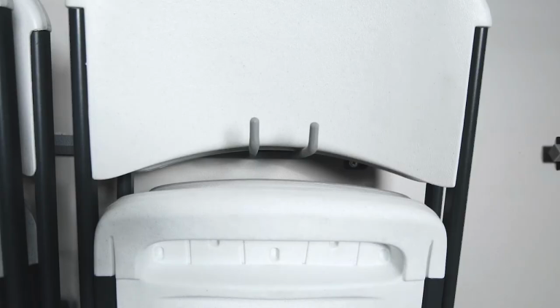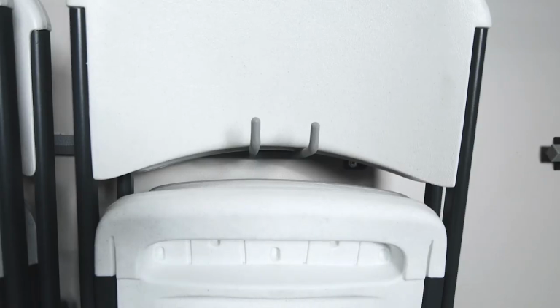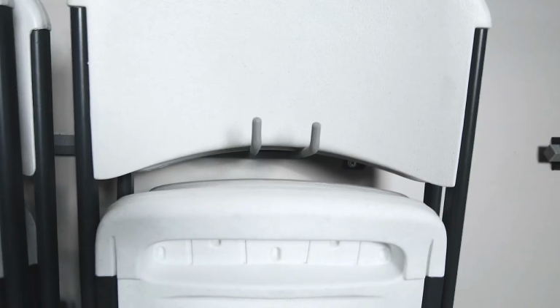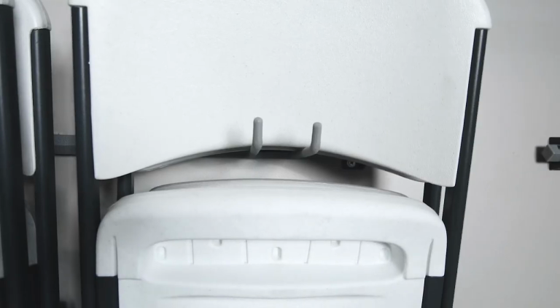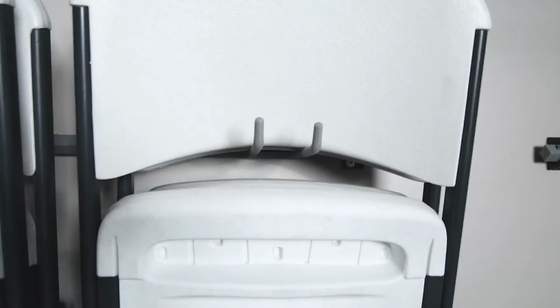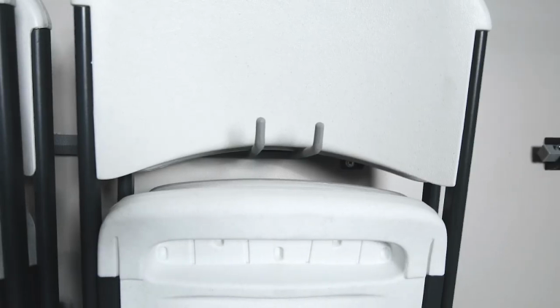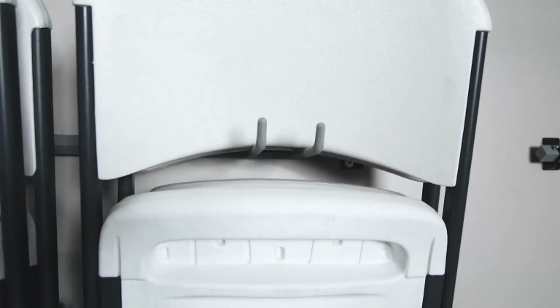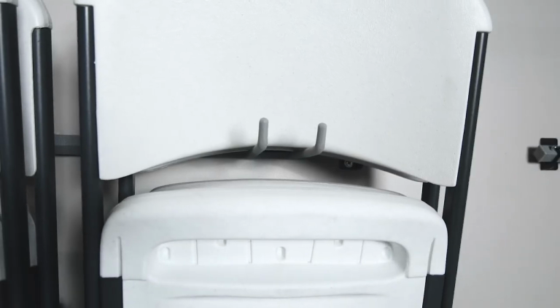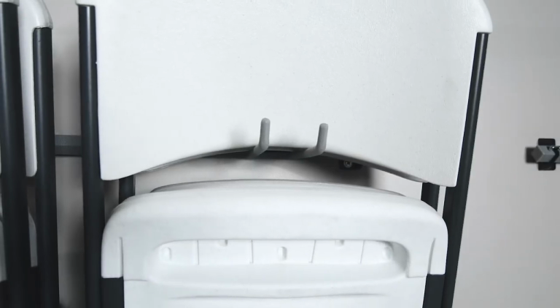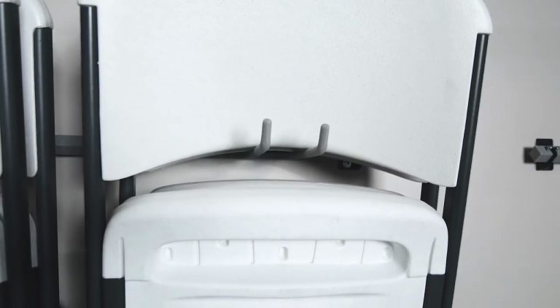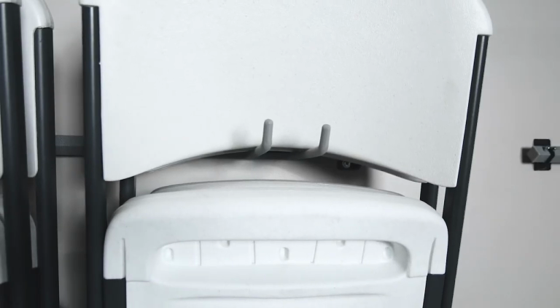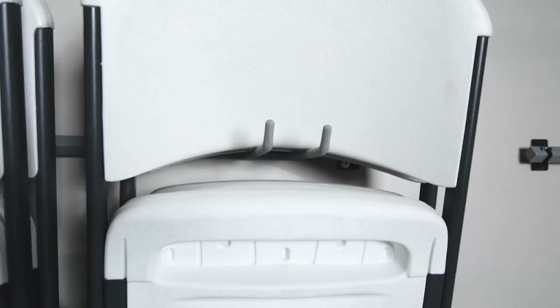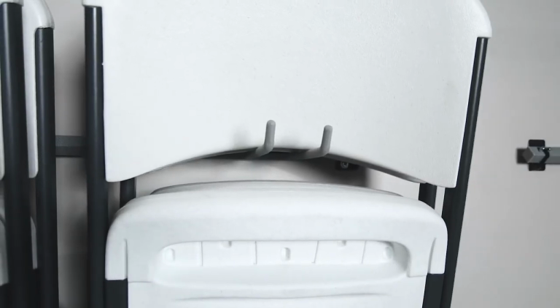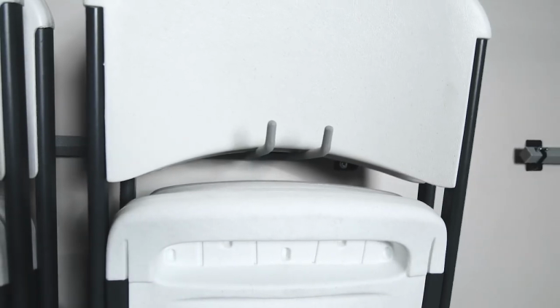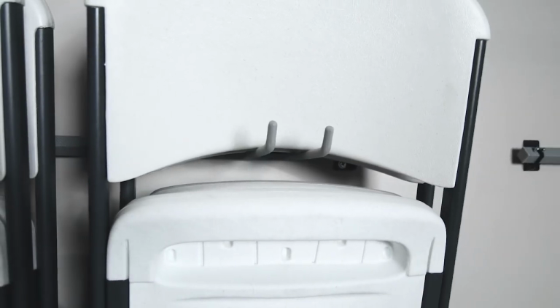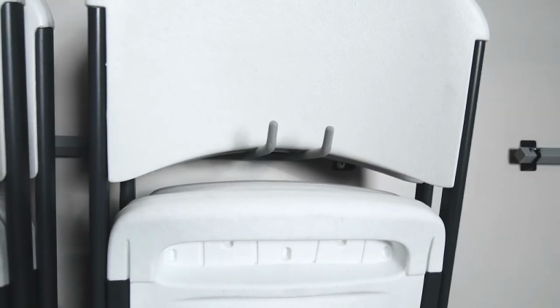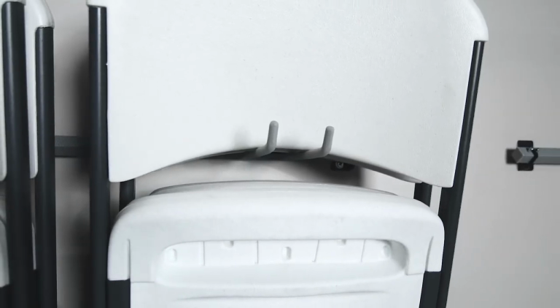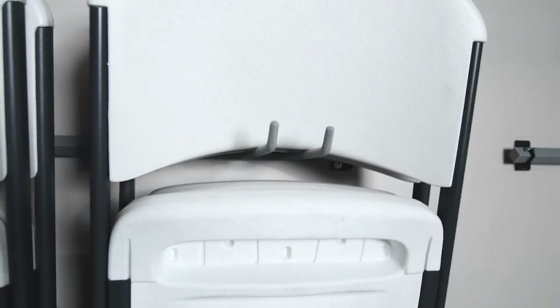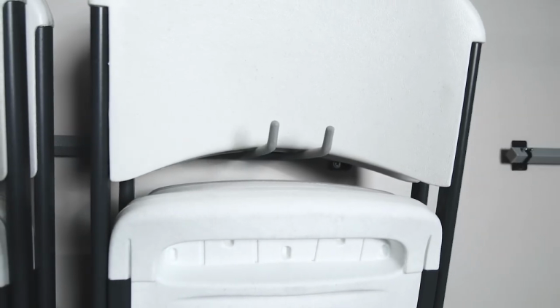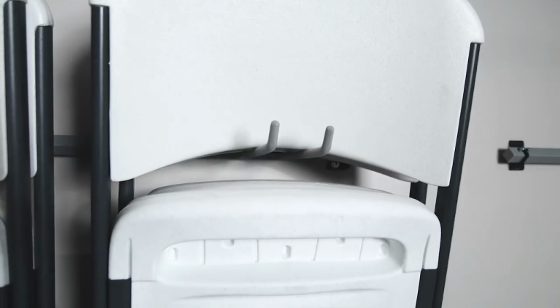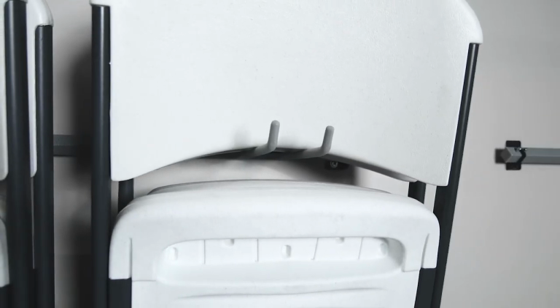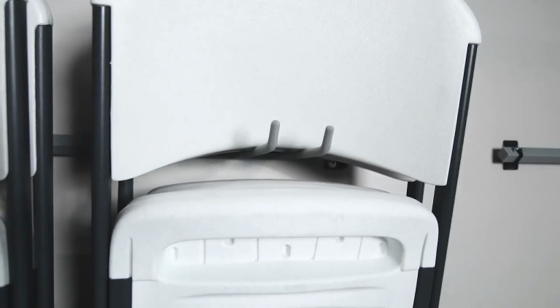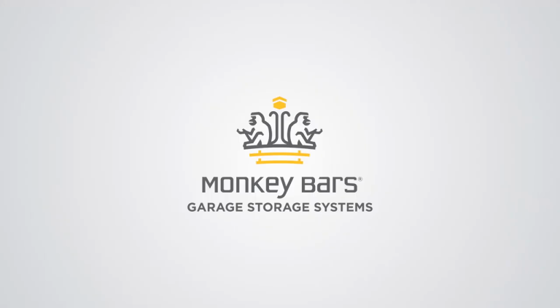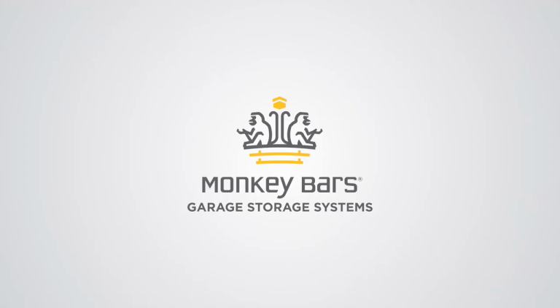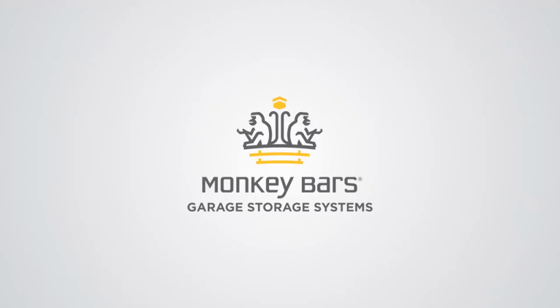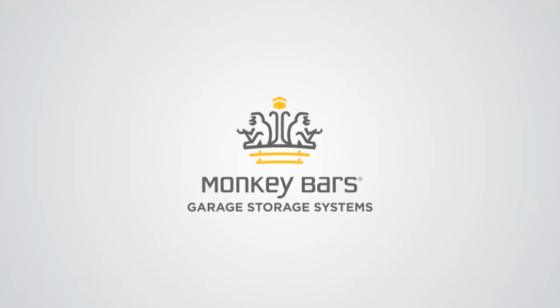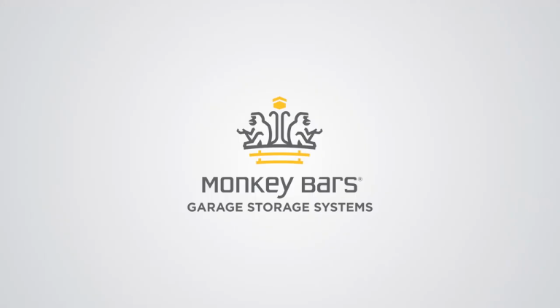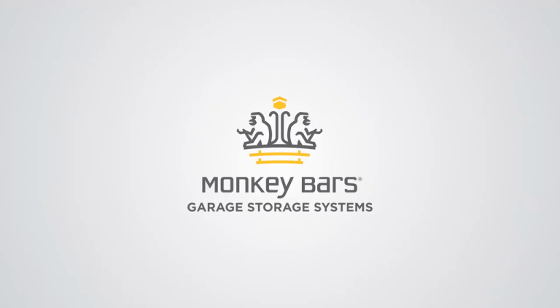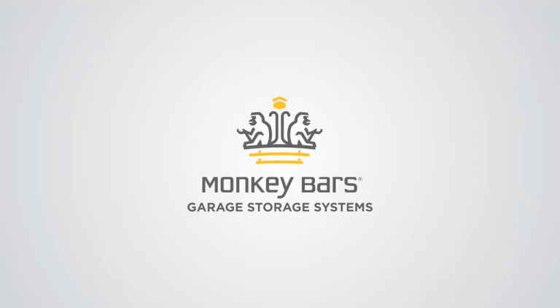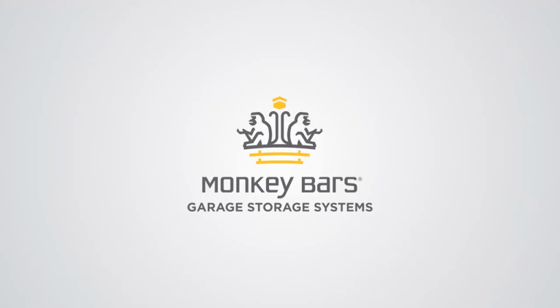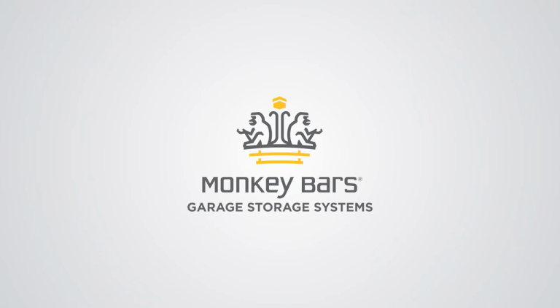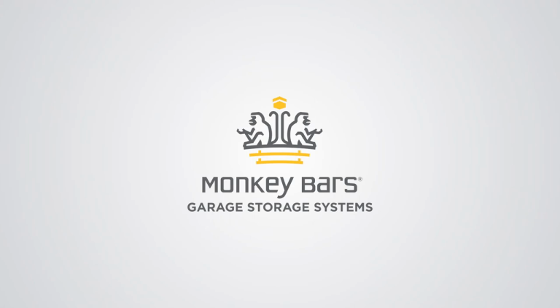Create more space in your garage with this folding chair rack or any other storage solution from Monkey Bars.